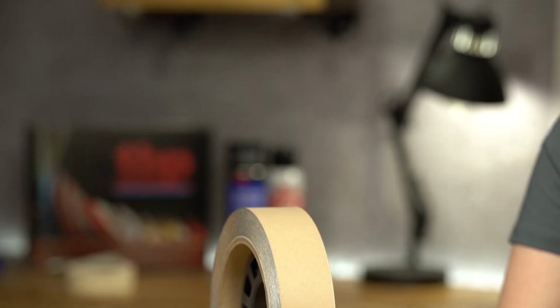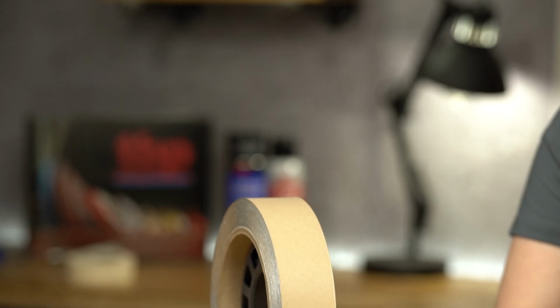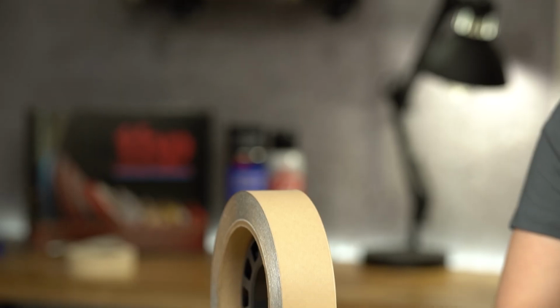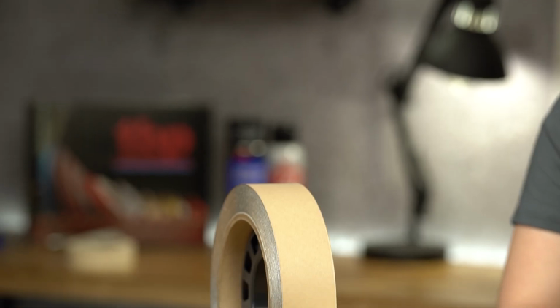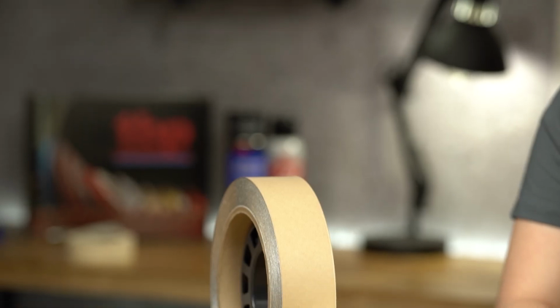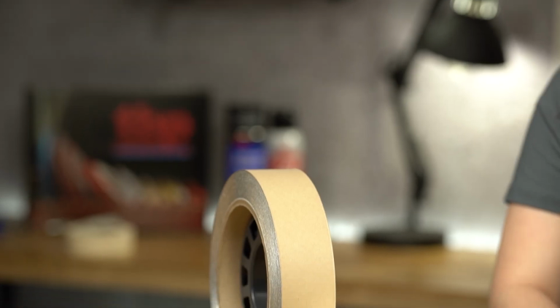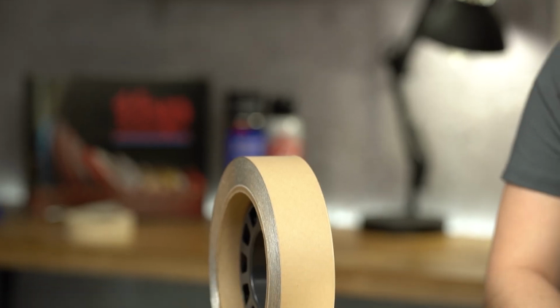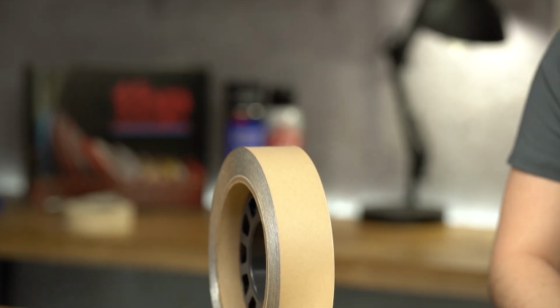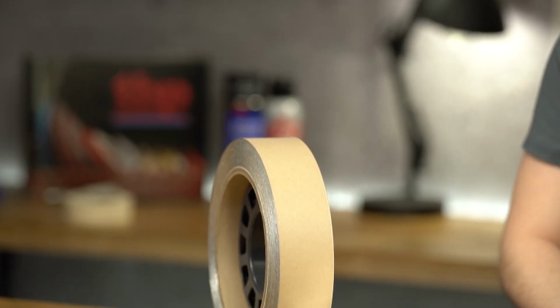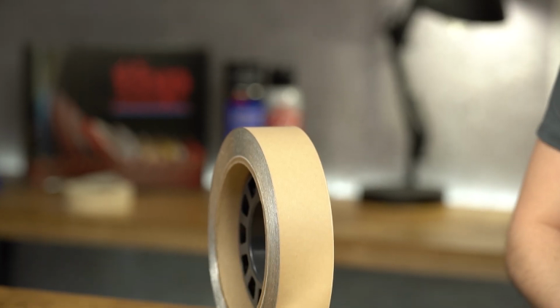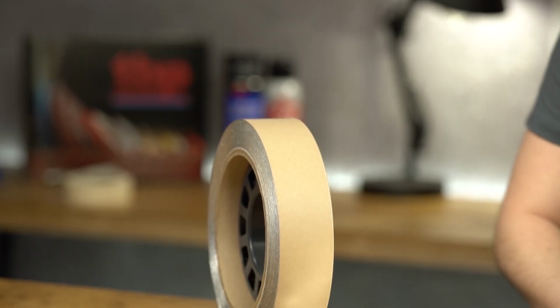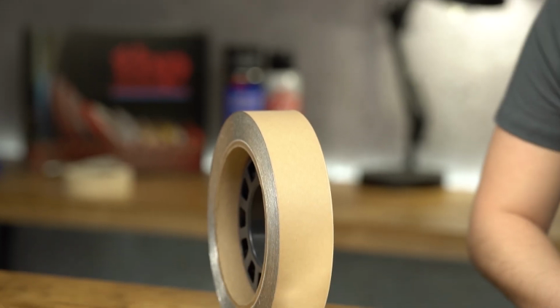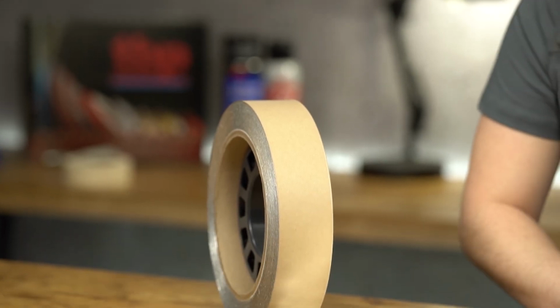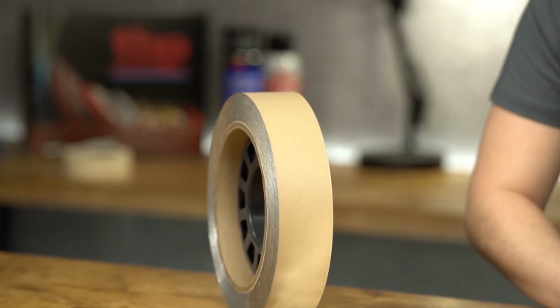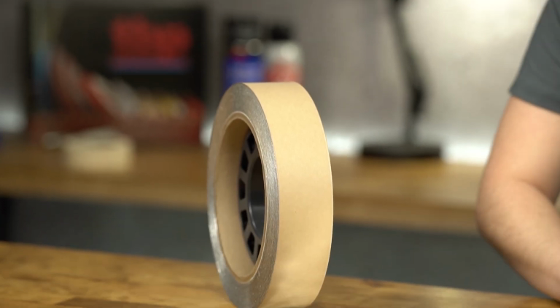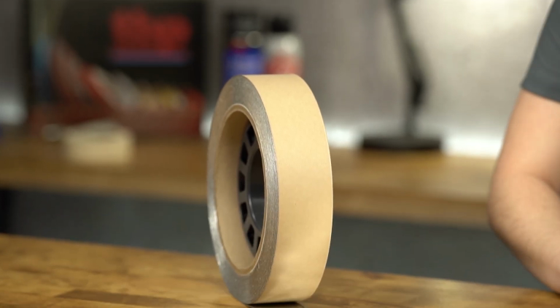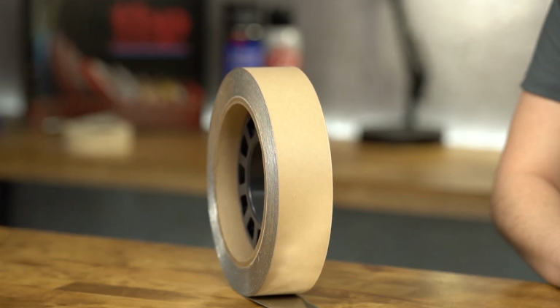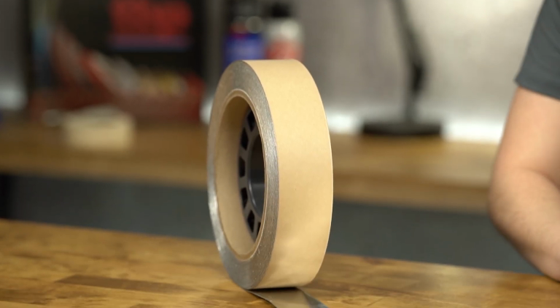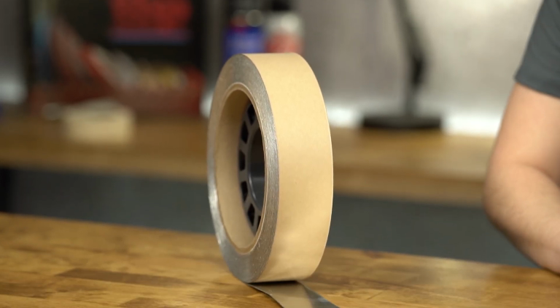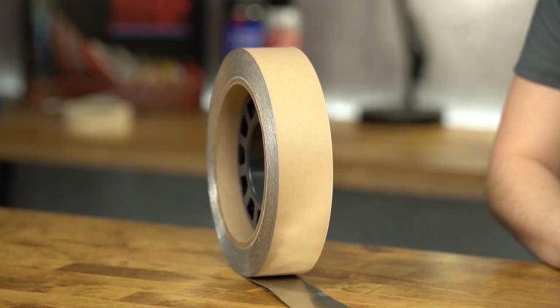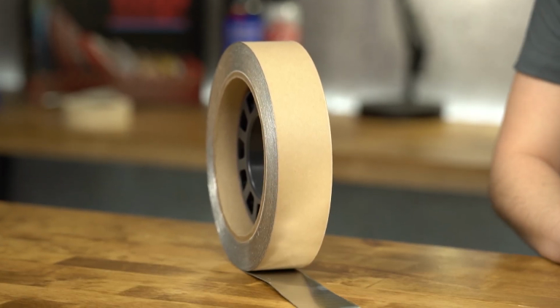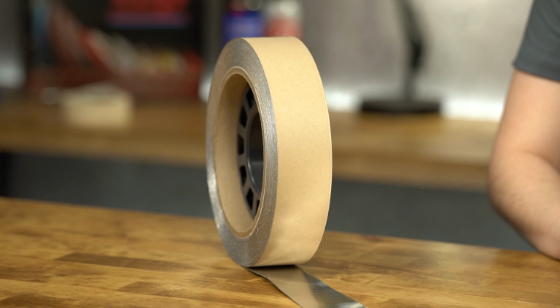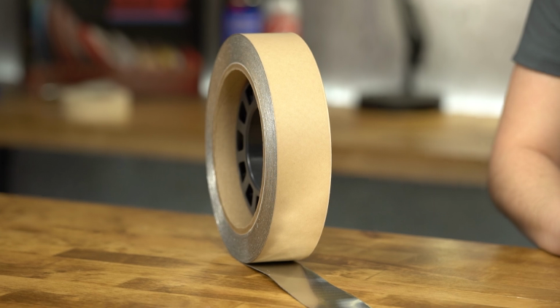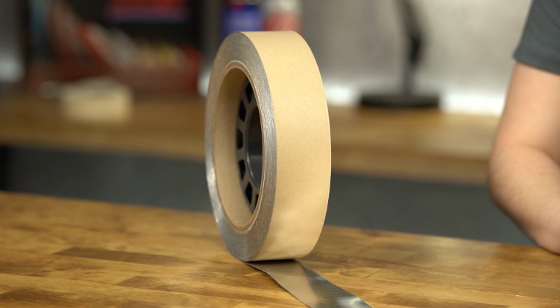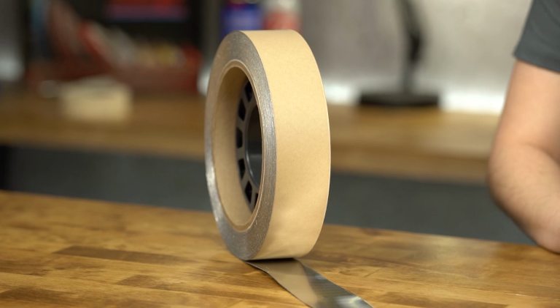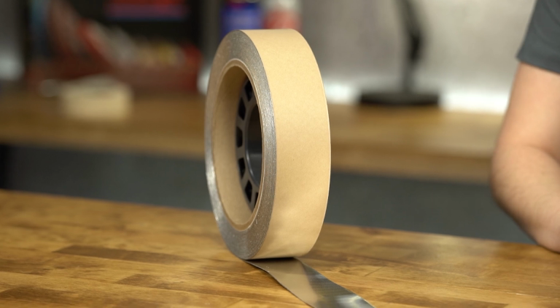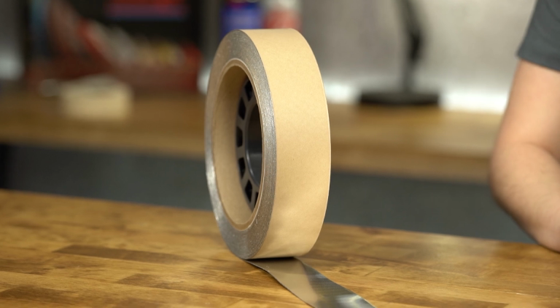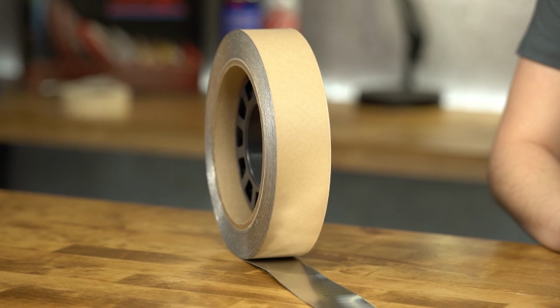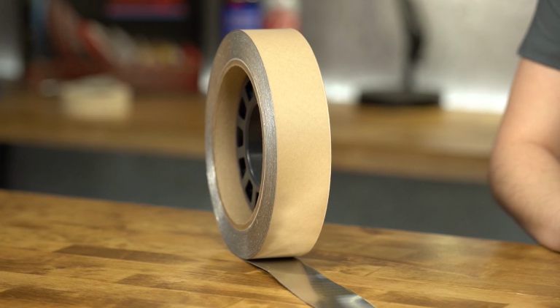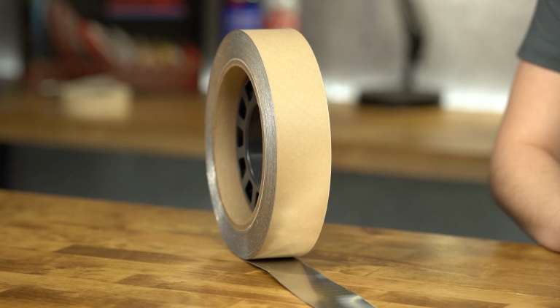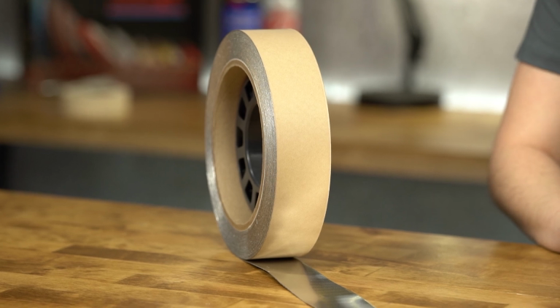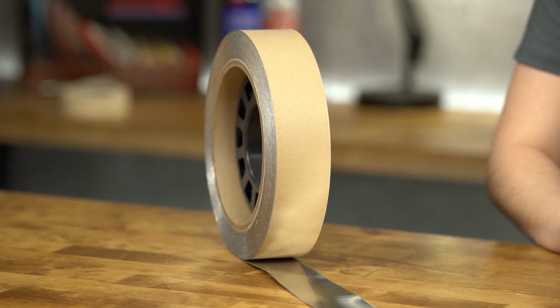This tape is easy to apply and can achieve effective damping with as little as 20% surface coverage.